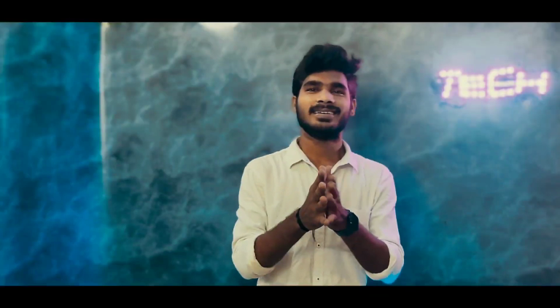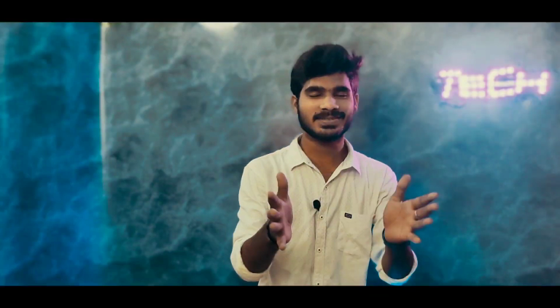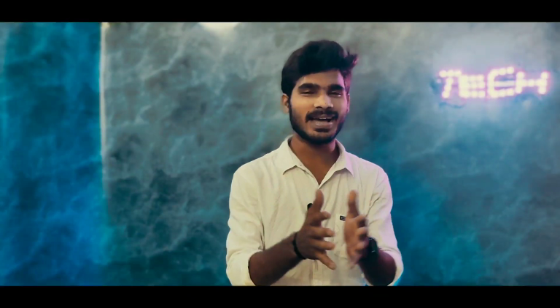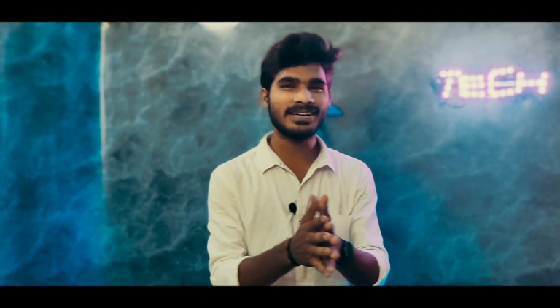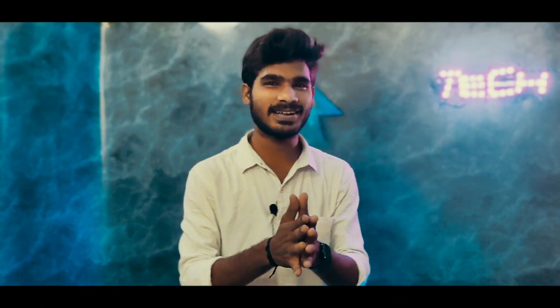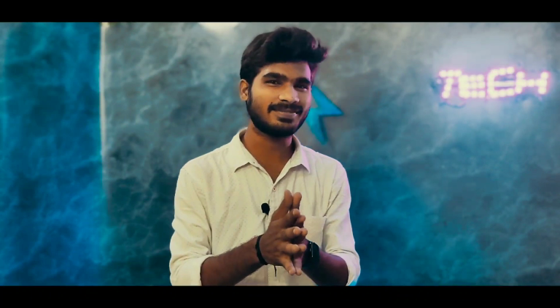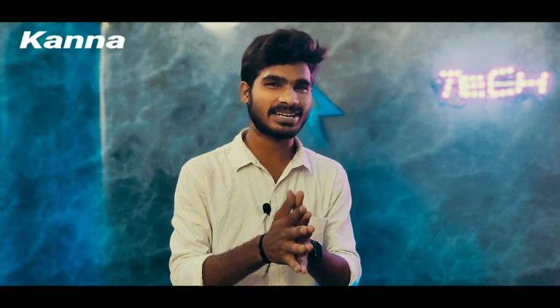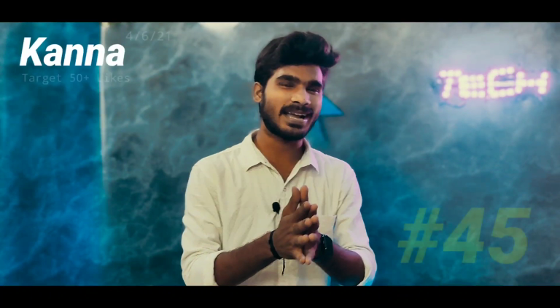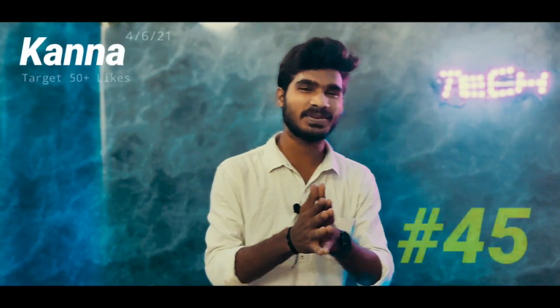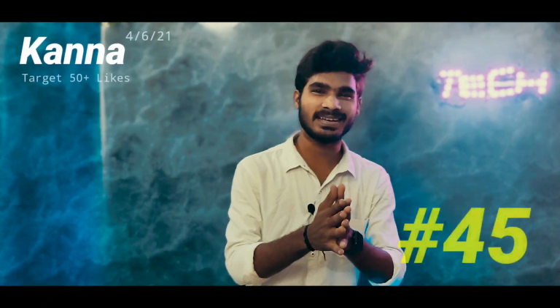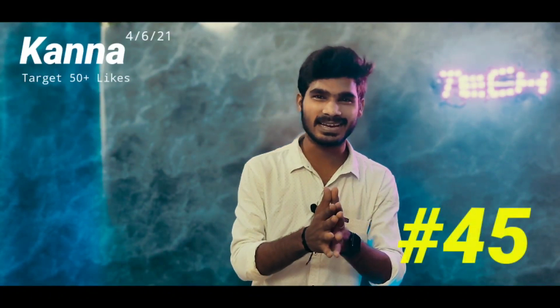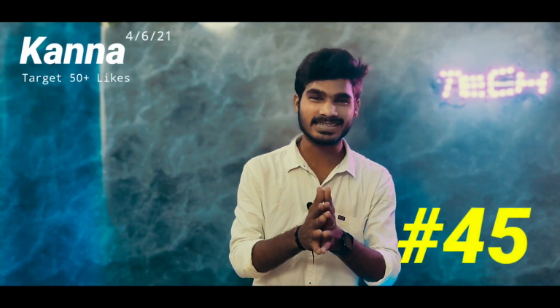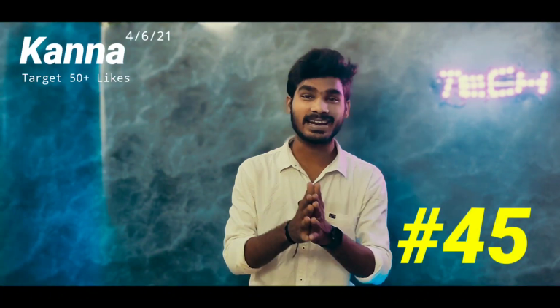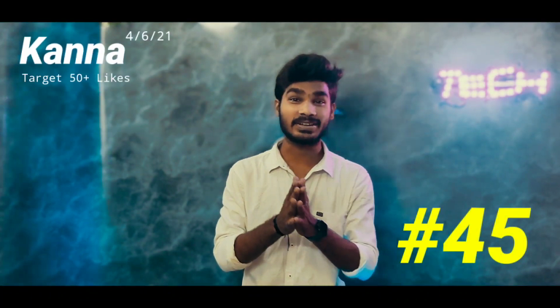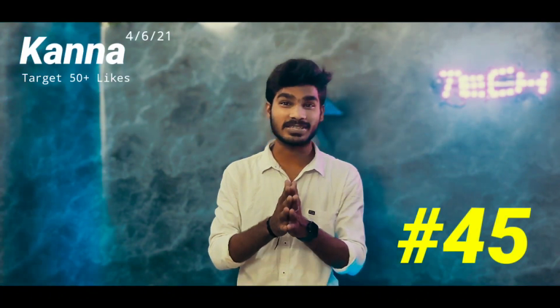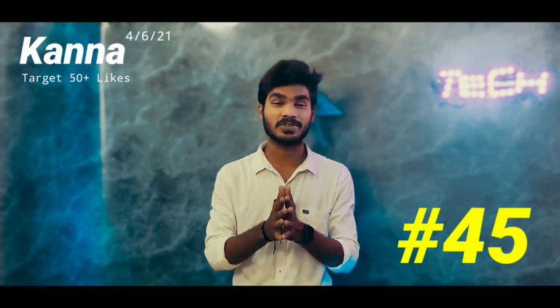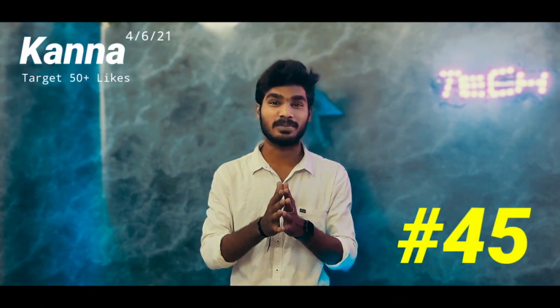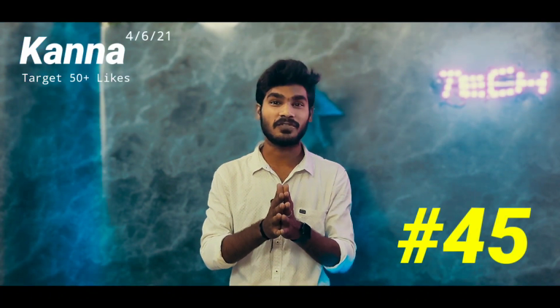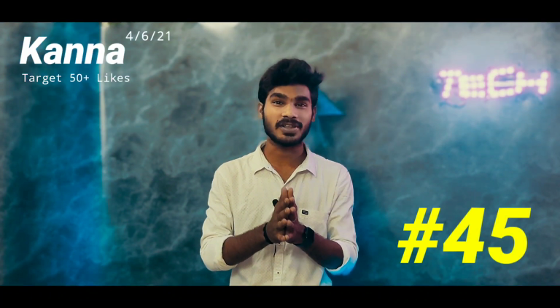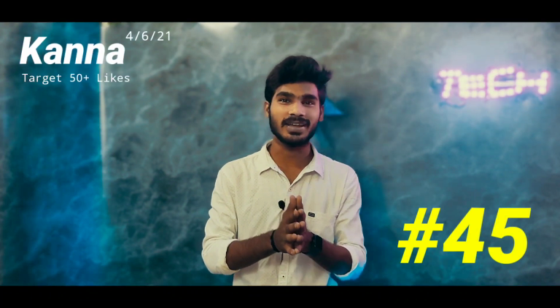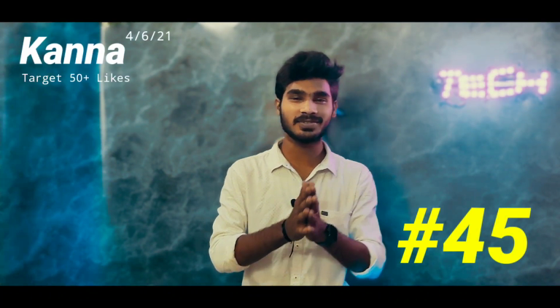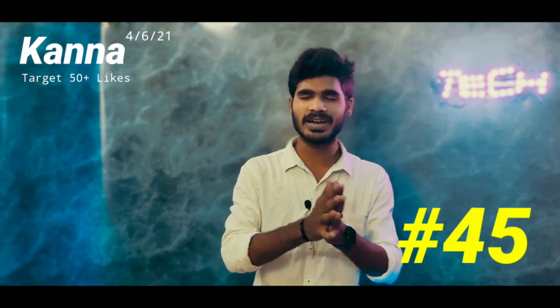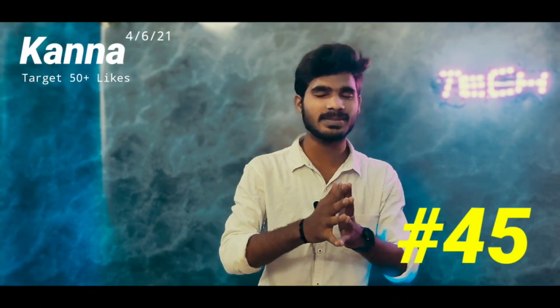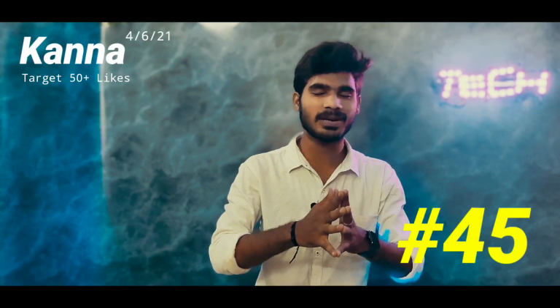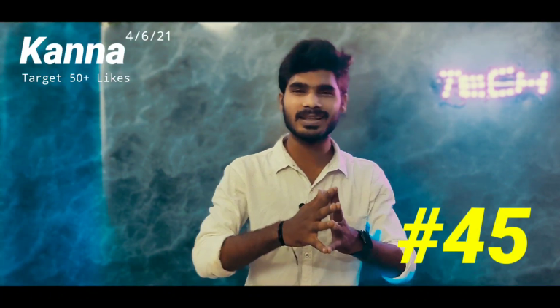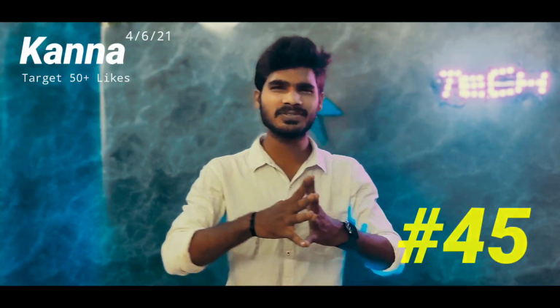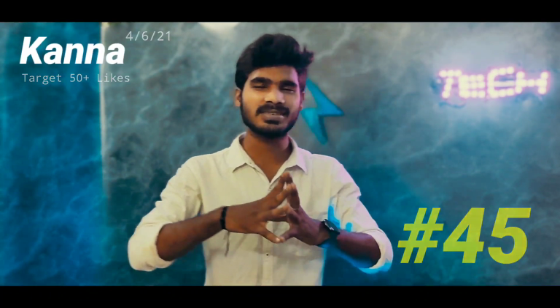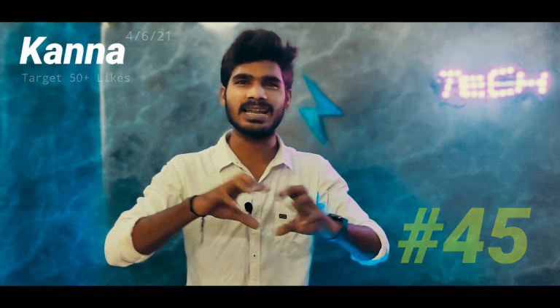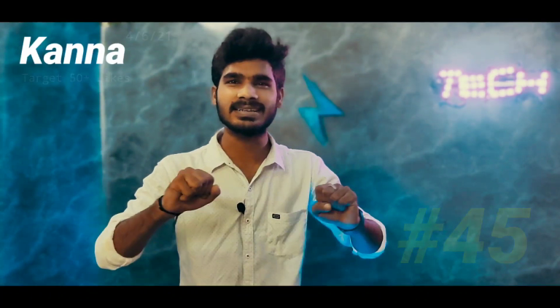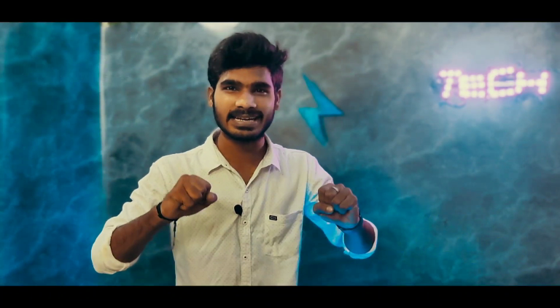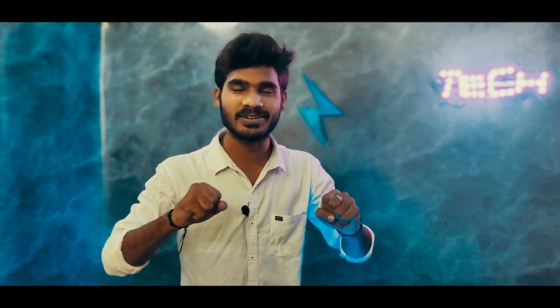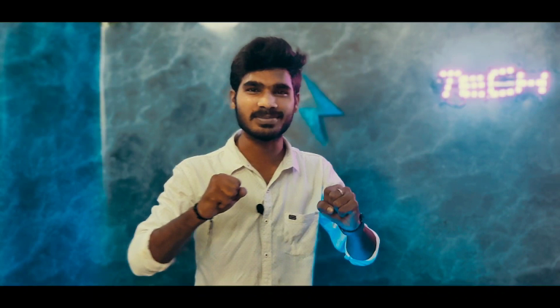Hi friends, welcome back to the channel of Kanna's Tech & Technics, episode number 45. Today we have a lot of interesting techniques.